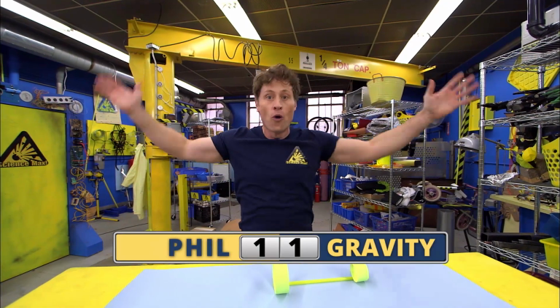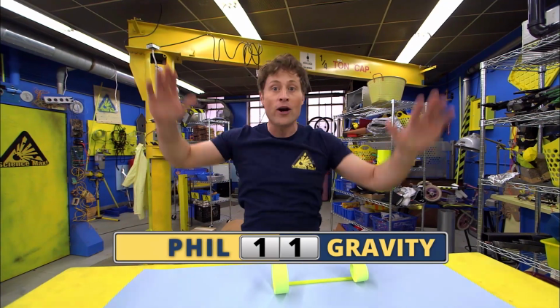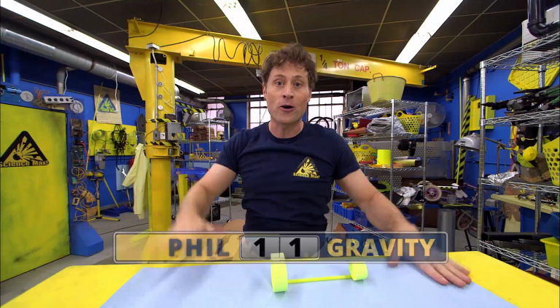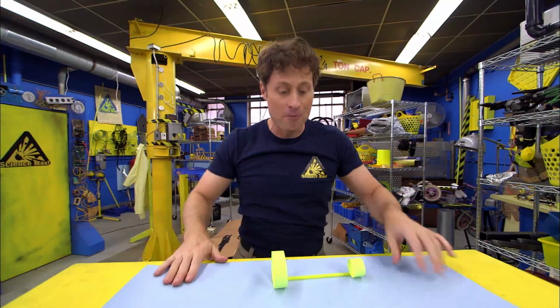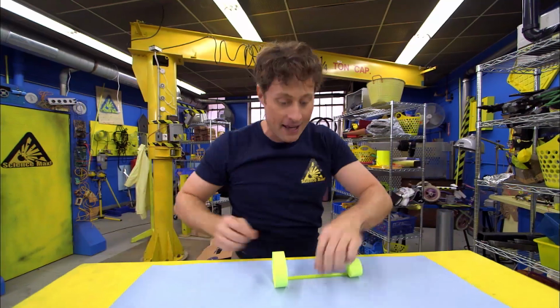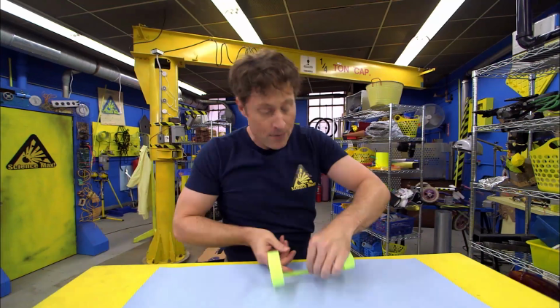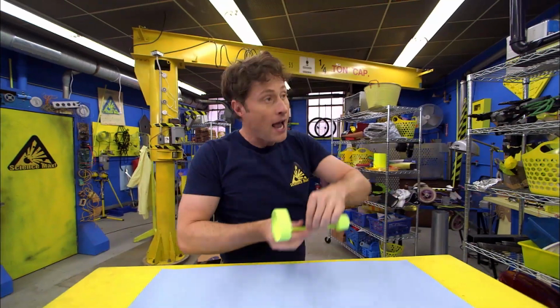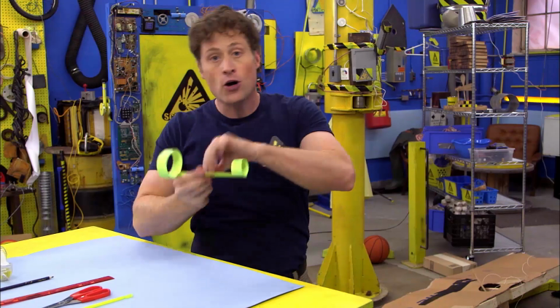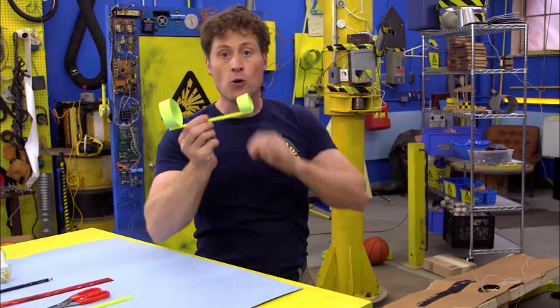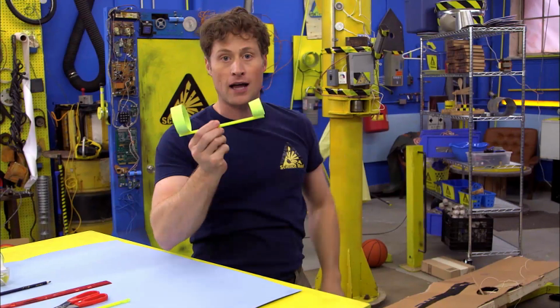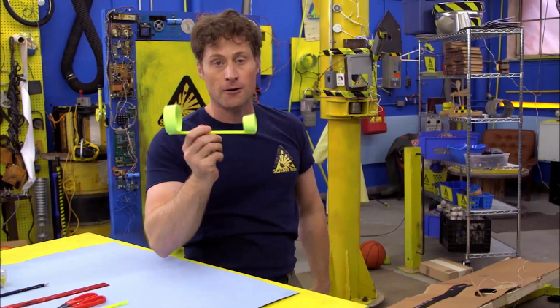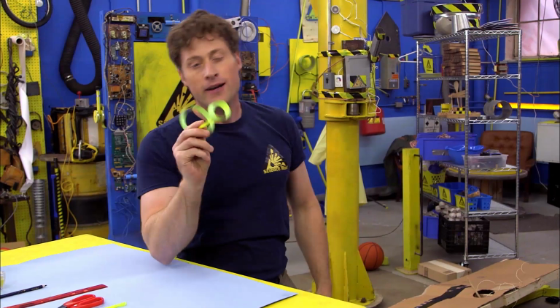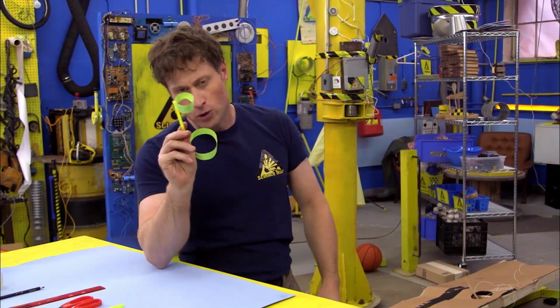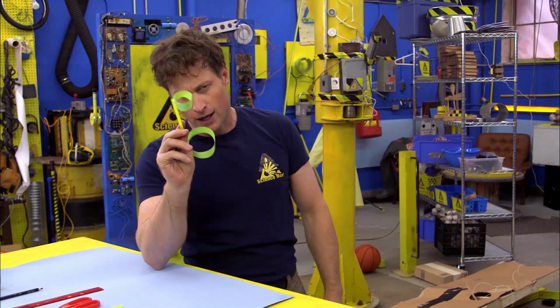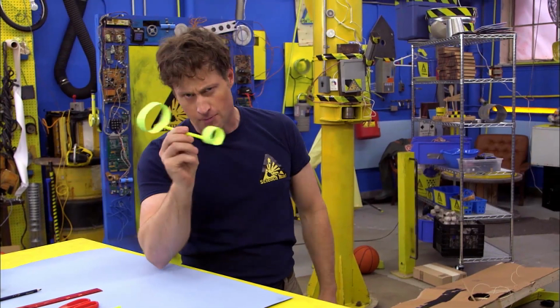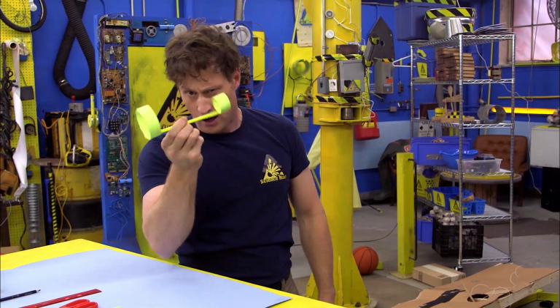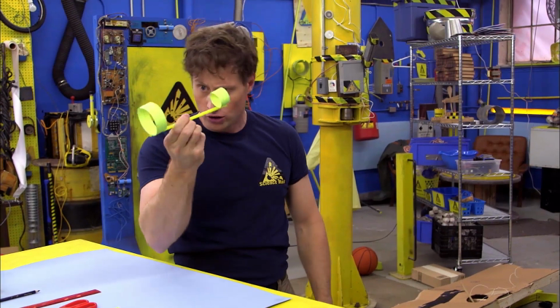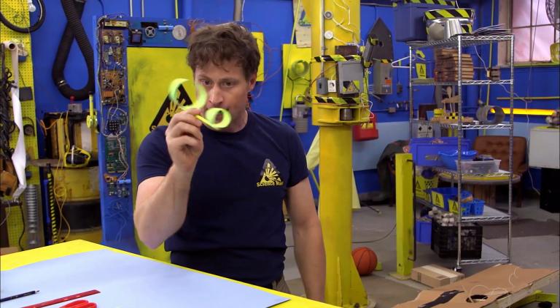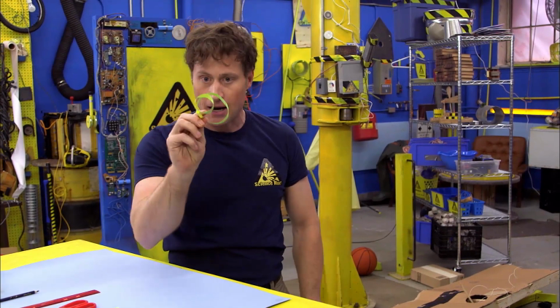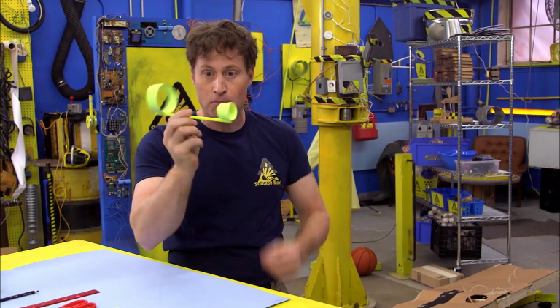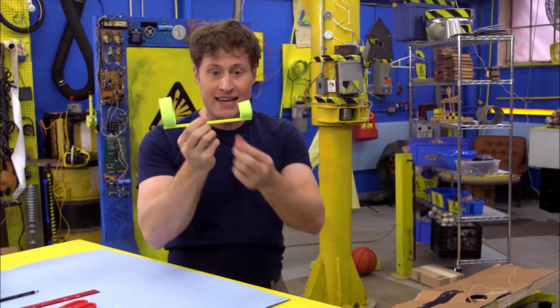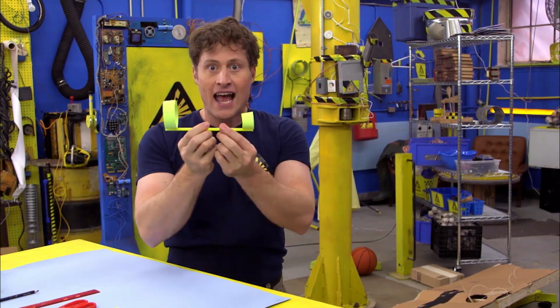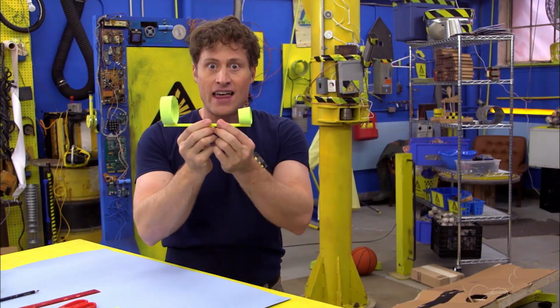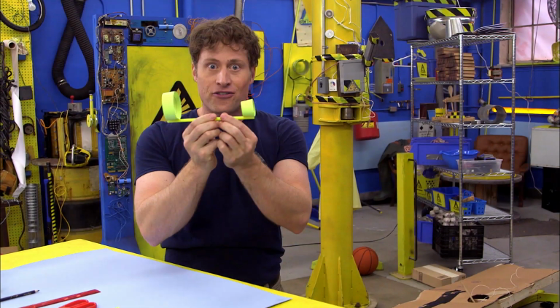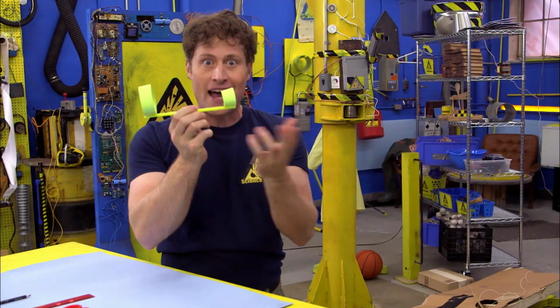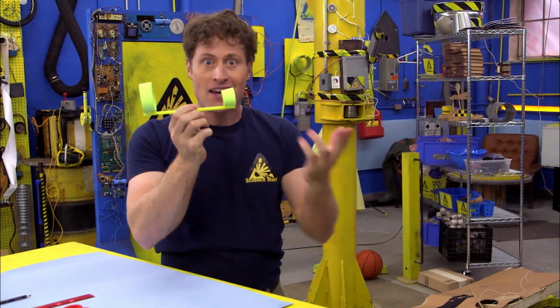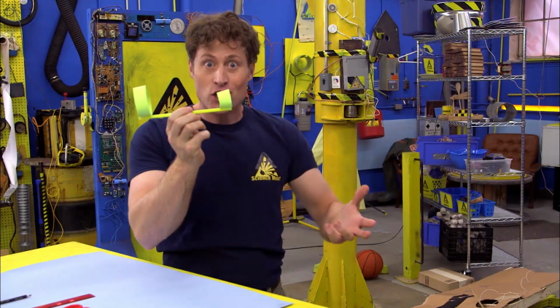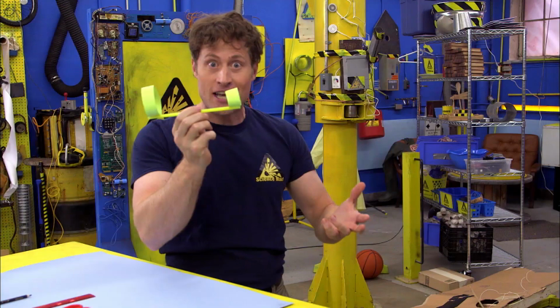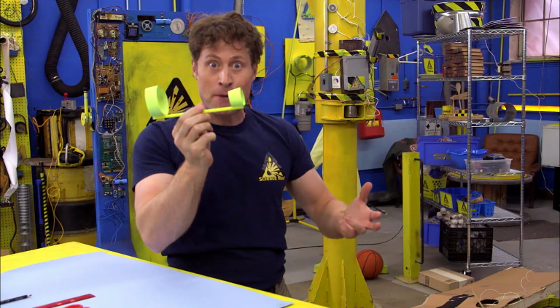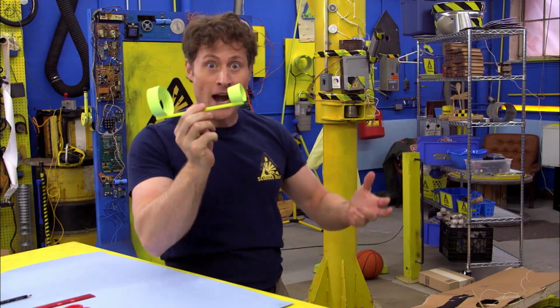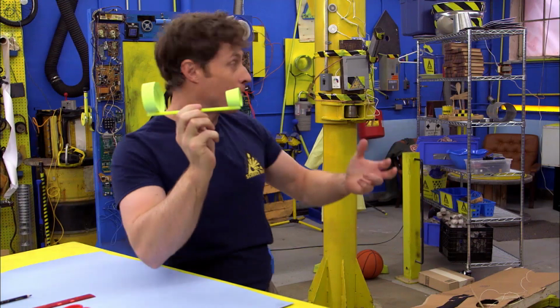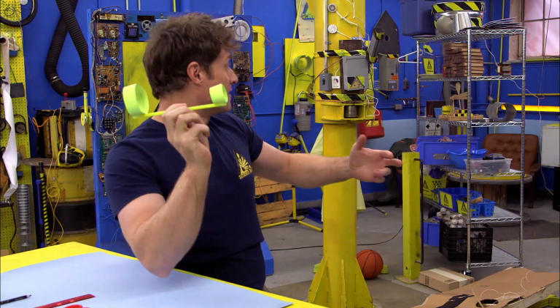We are going to be making a hoop glider. Now, hoop gliders may not look like much, but they fly just like paper airplanes.